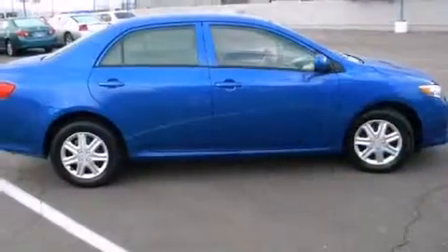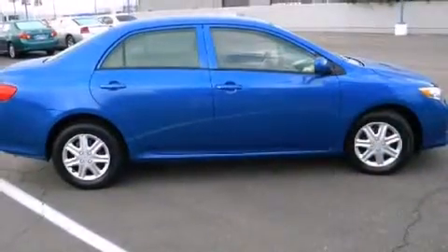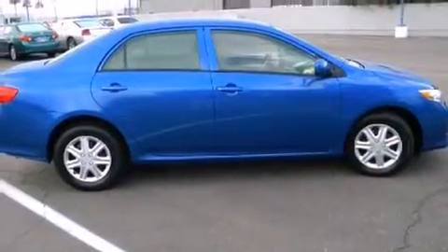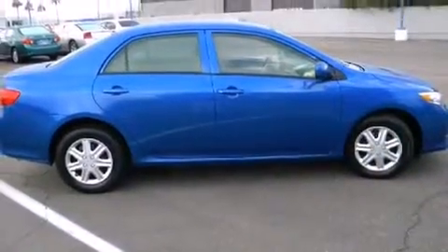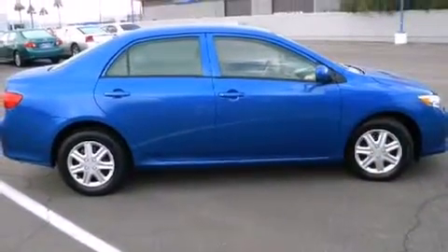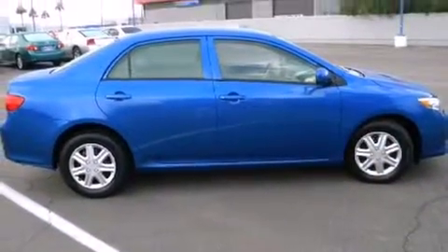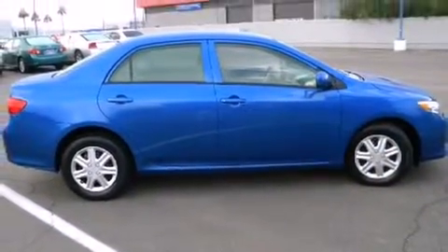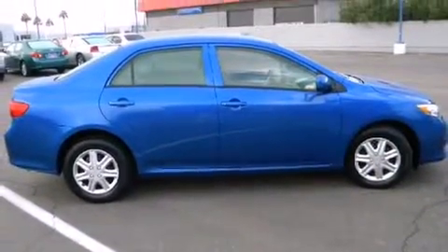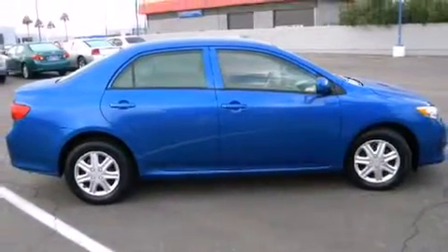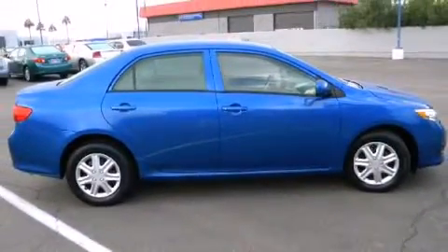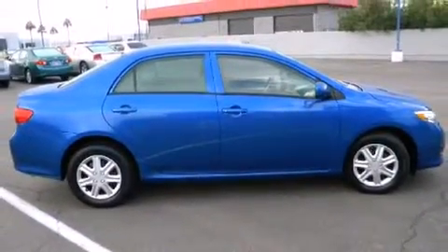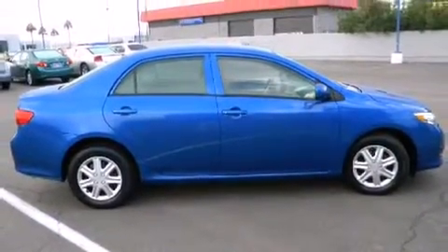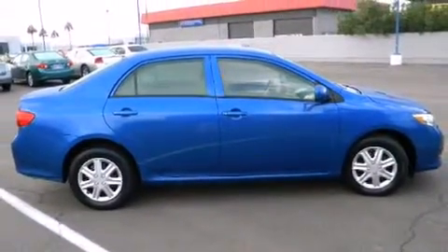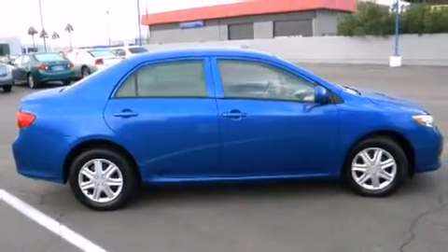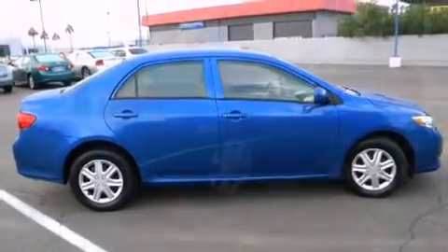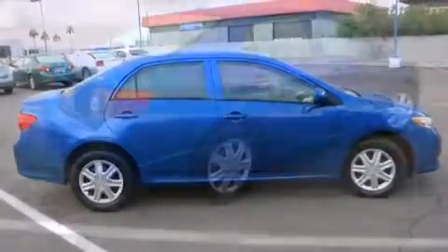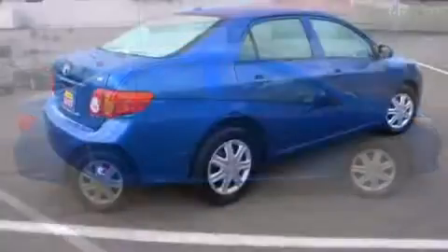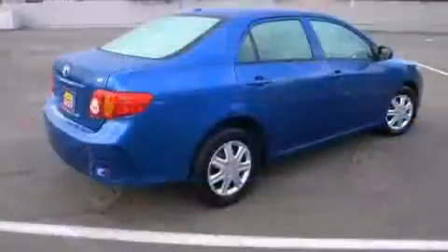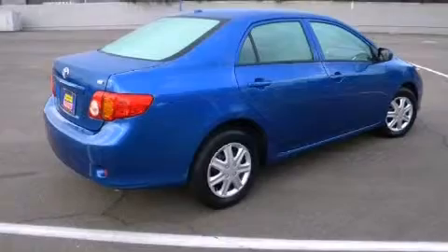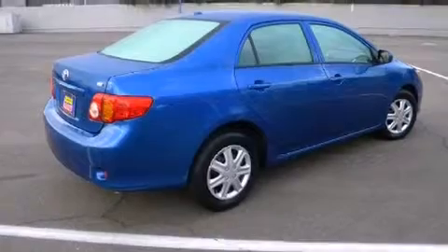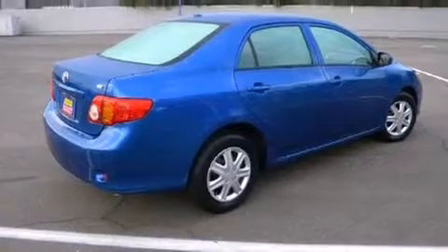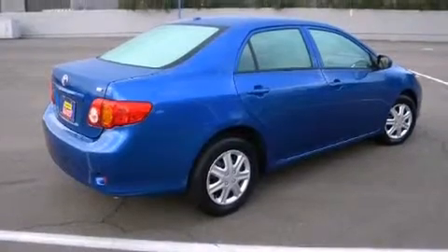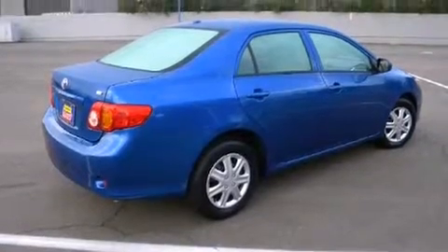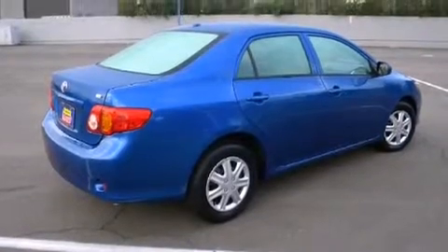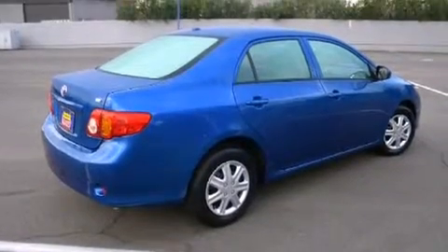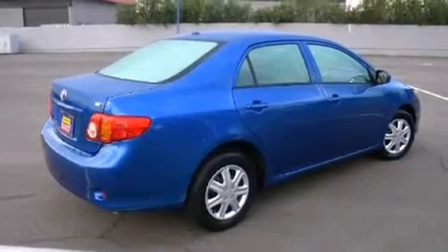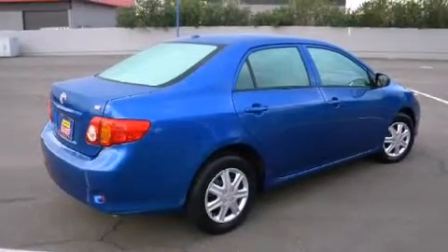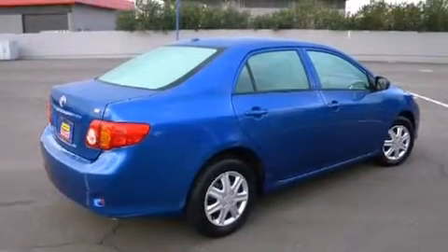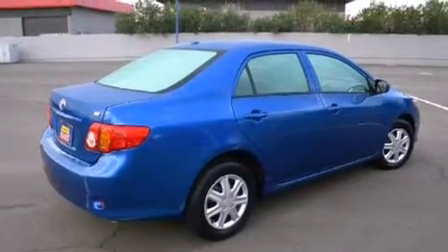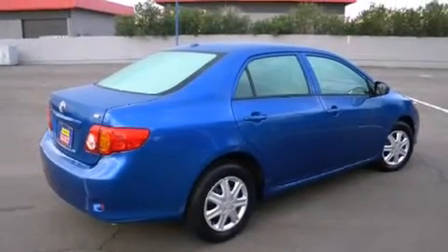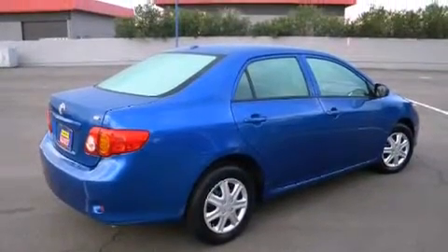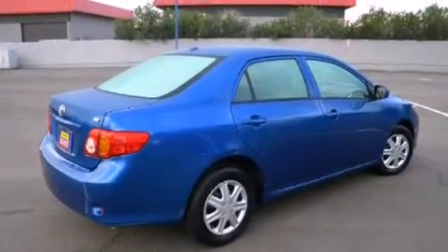Toyota infused the interior with top-shelf amenities such as a tachometer, air conditioning, and more.